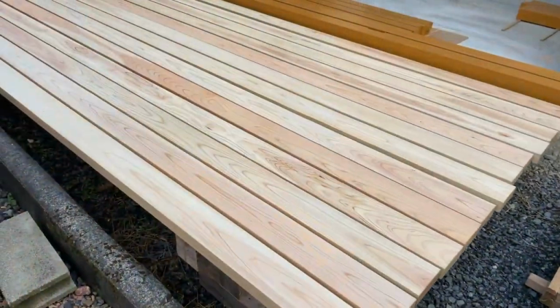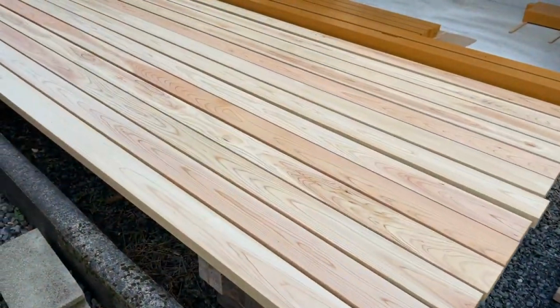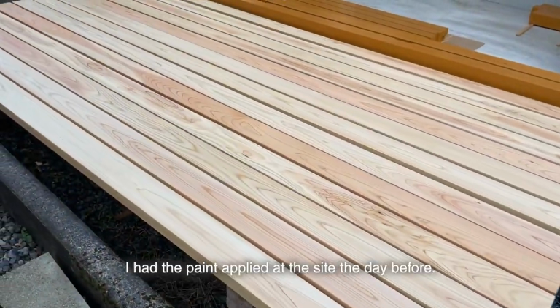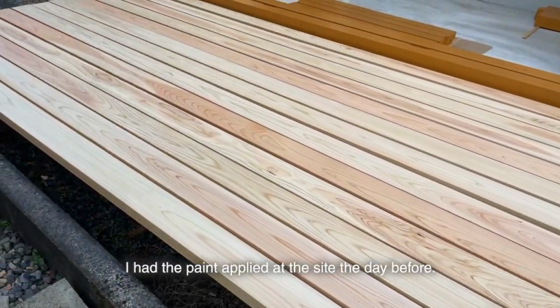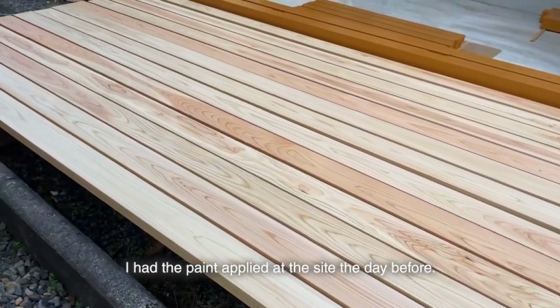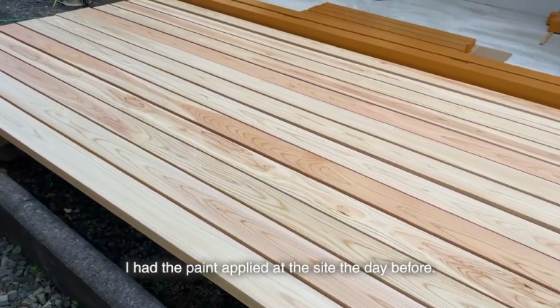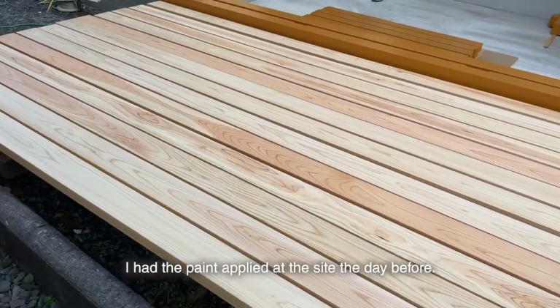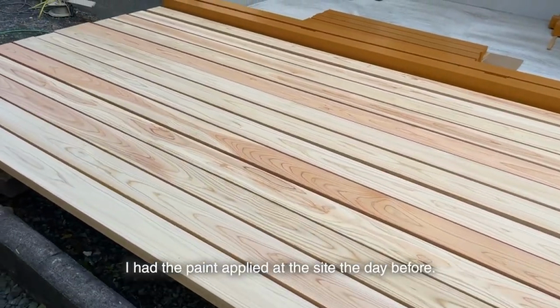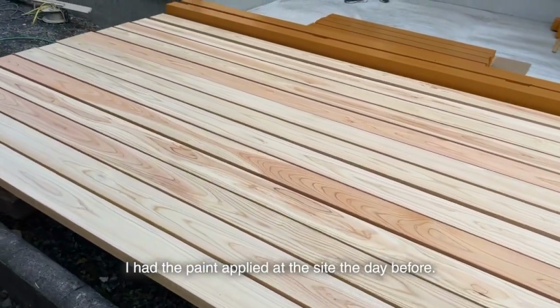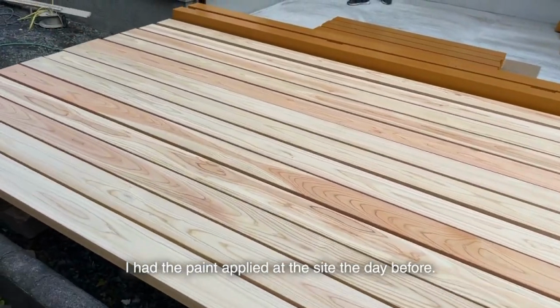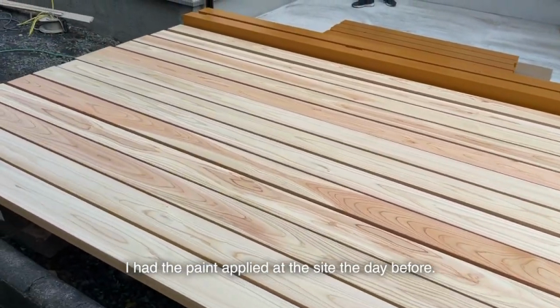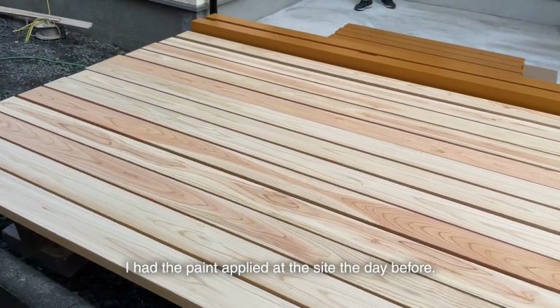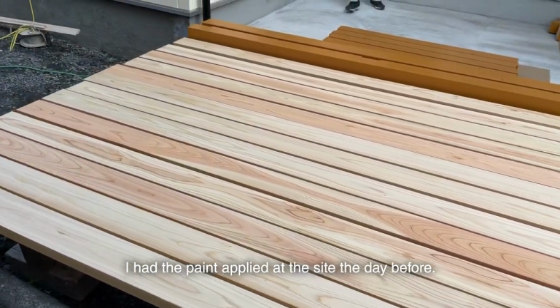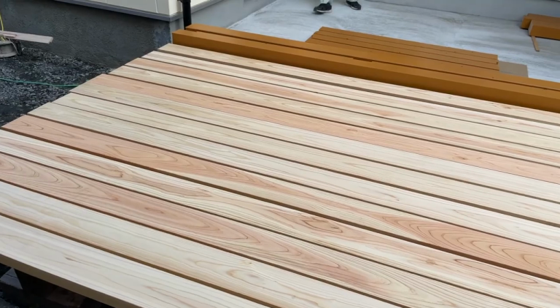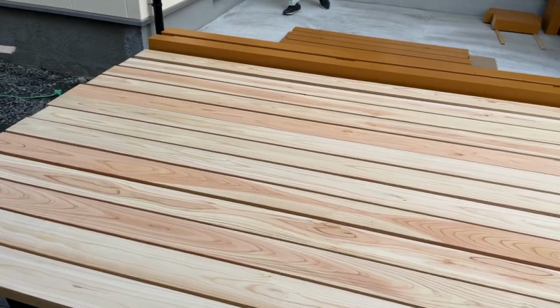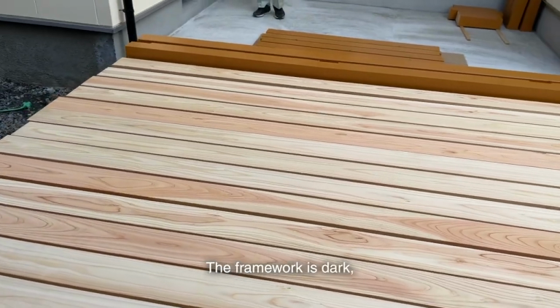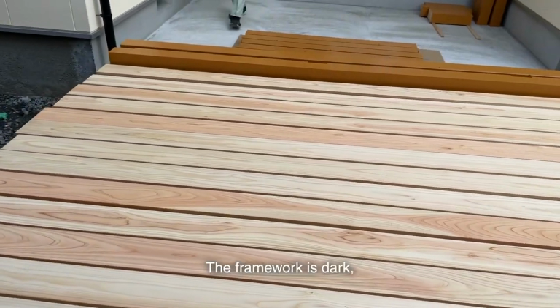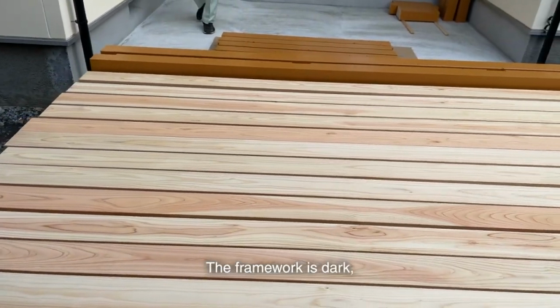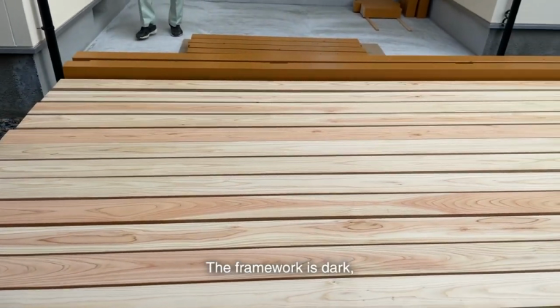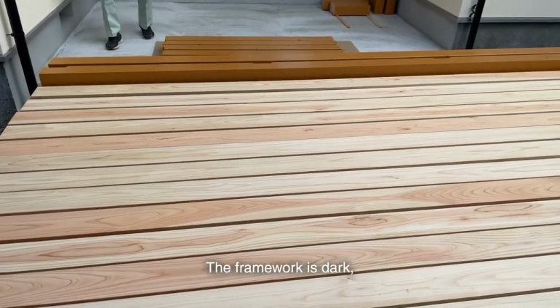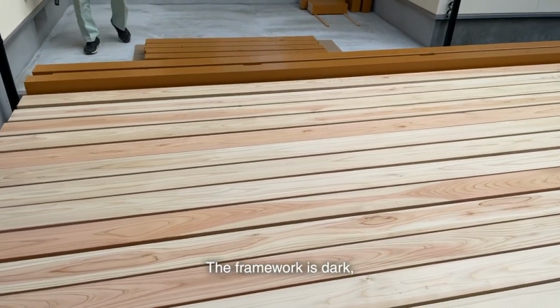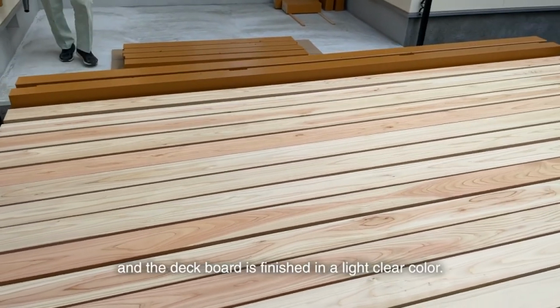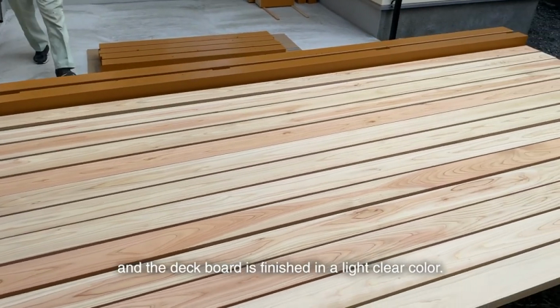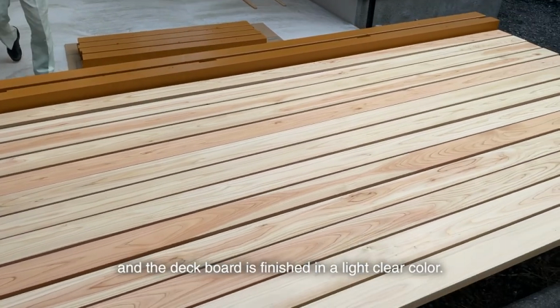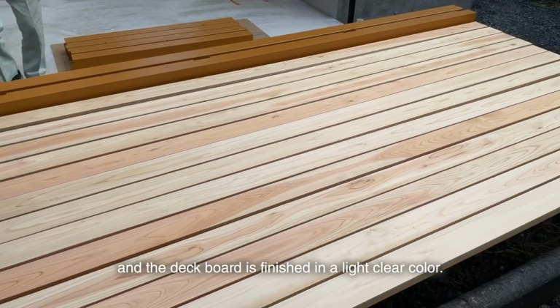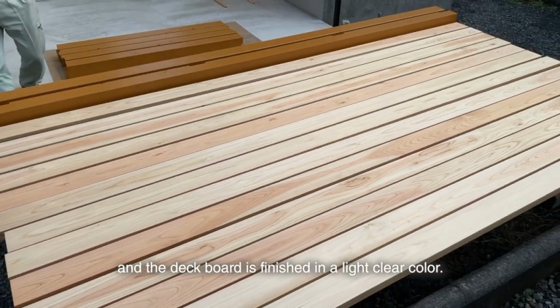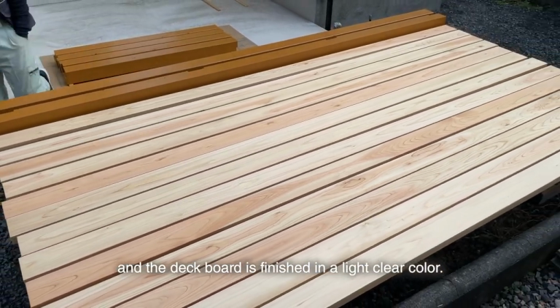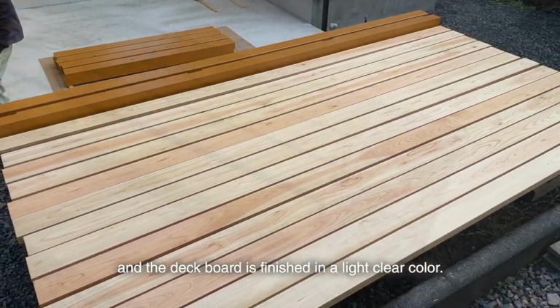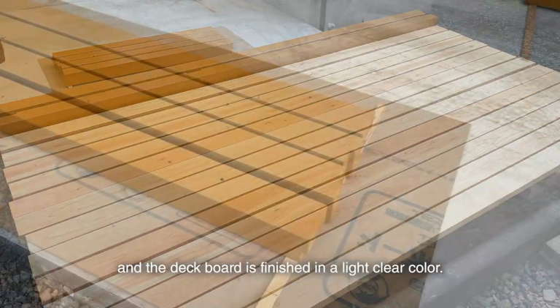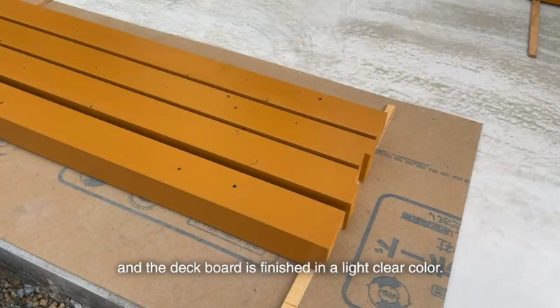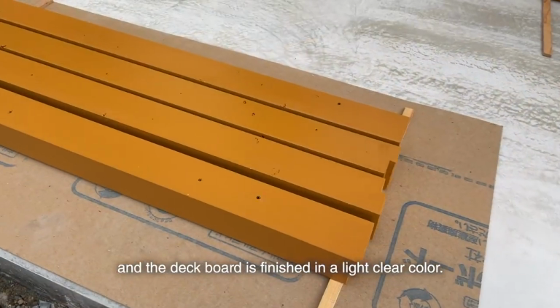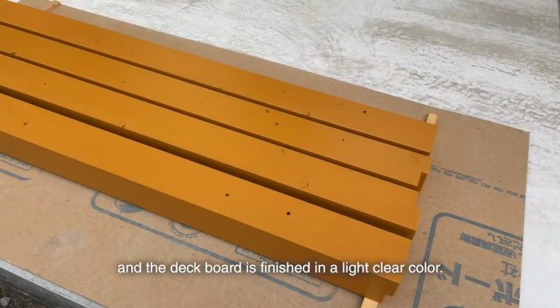I had the paint applied at the site the day before. The framework is dark, and the deck board is finished in a light clear color.